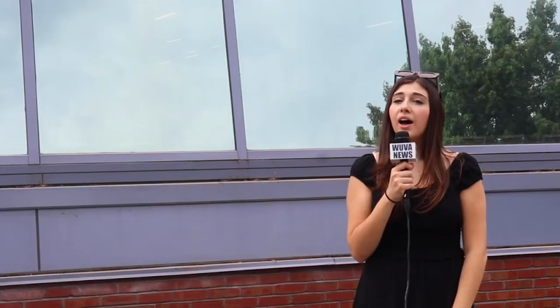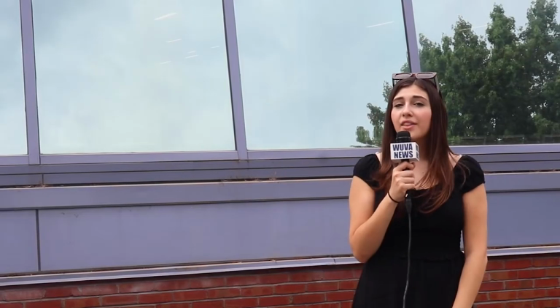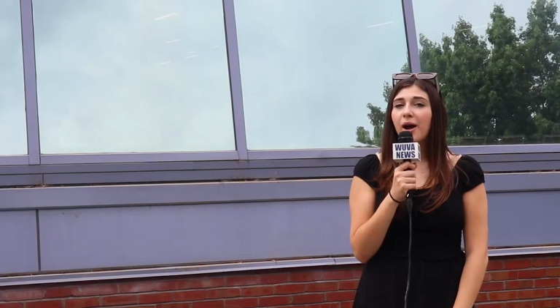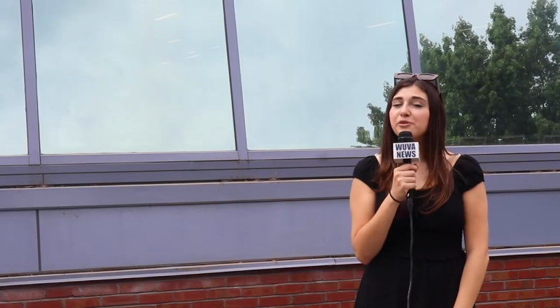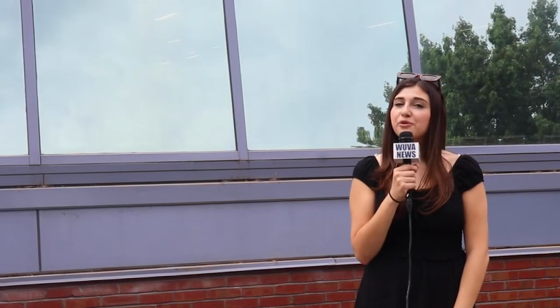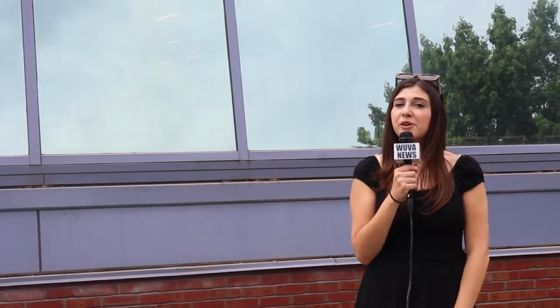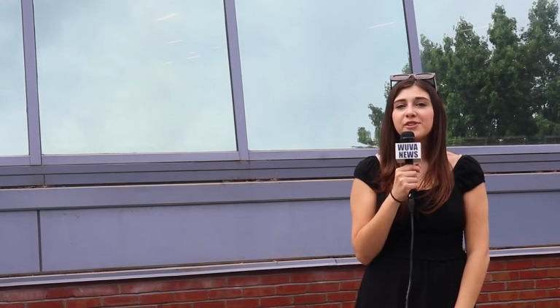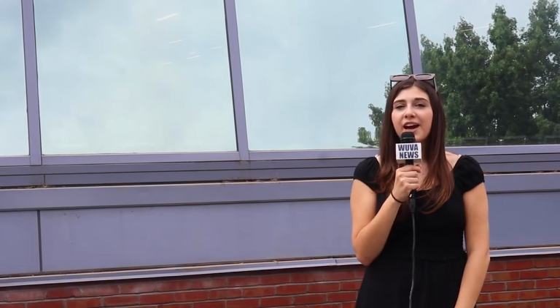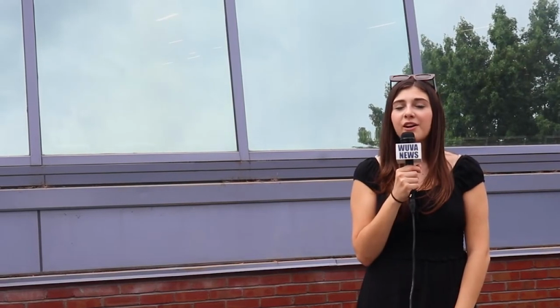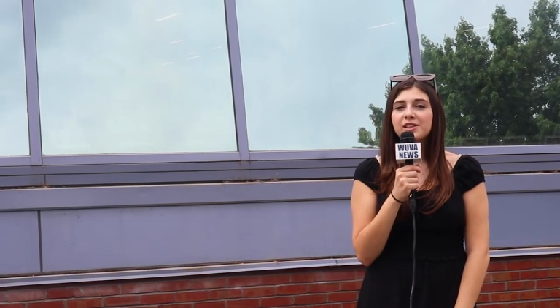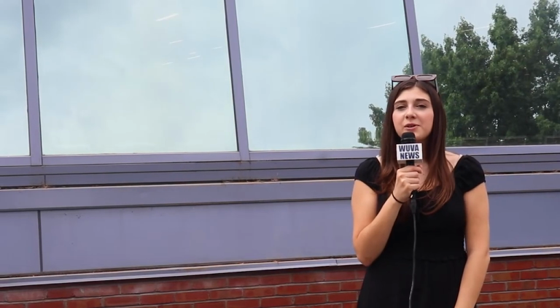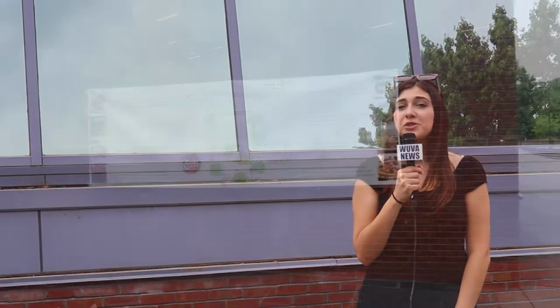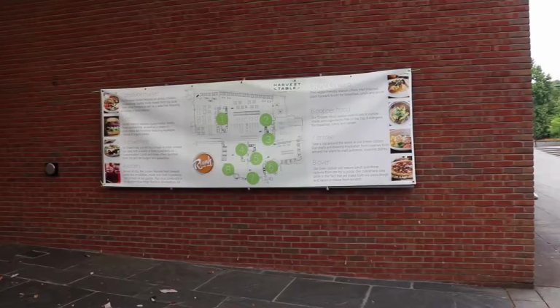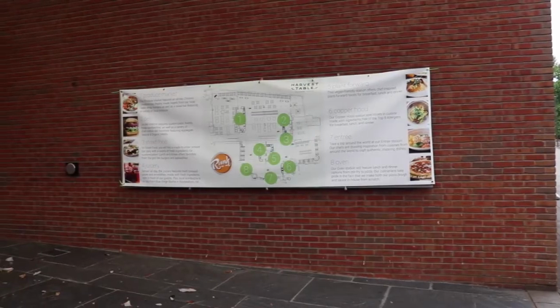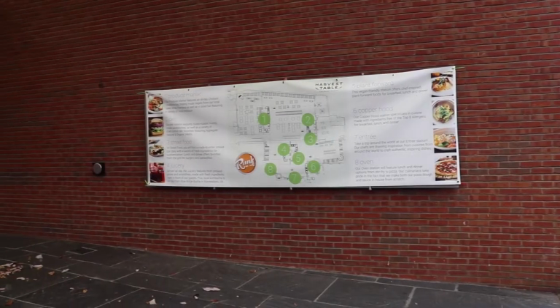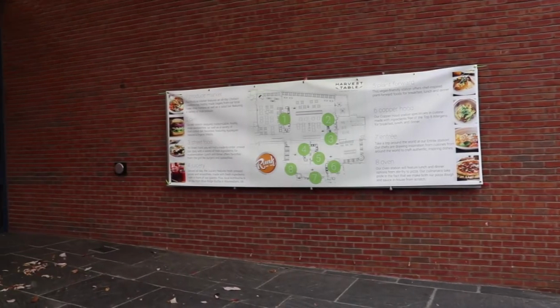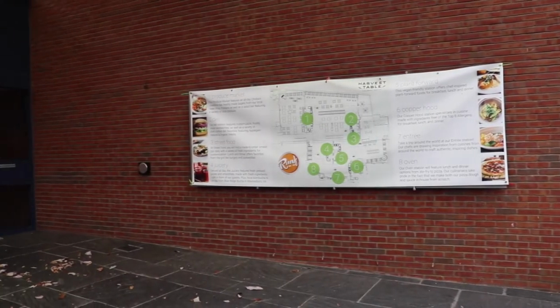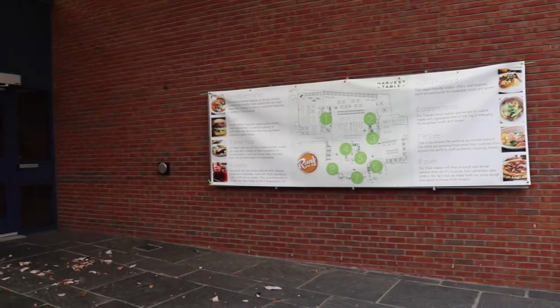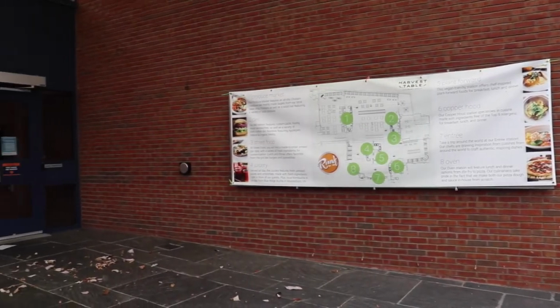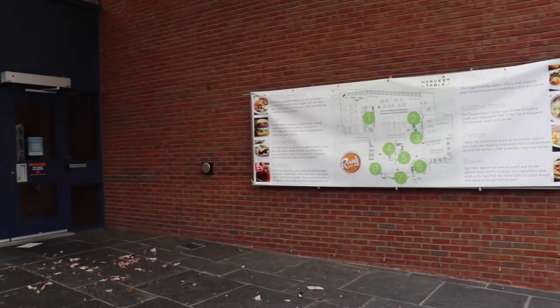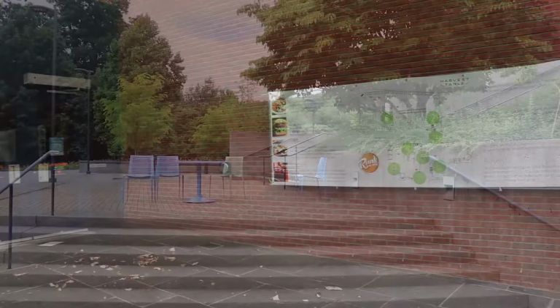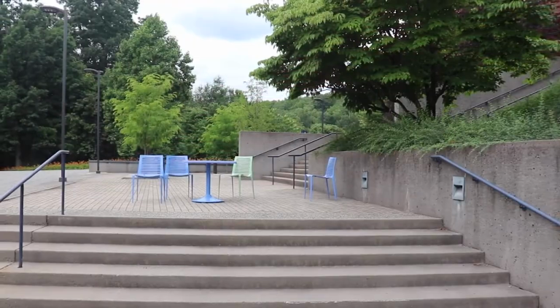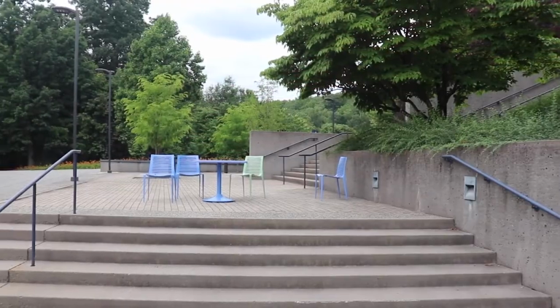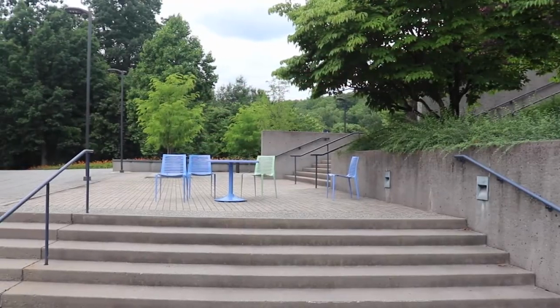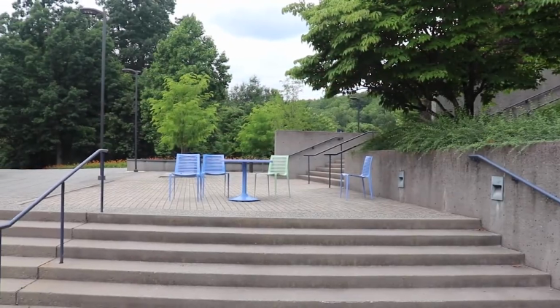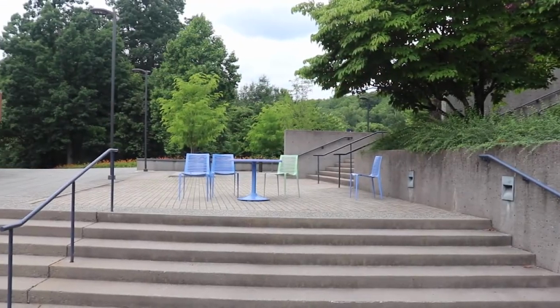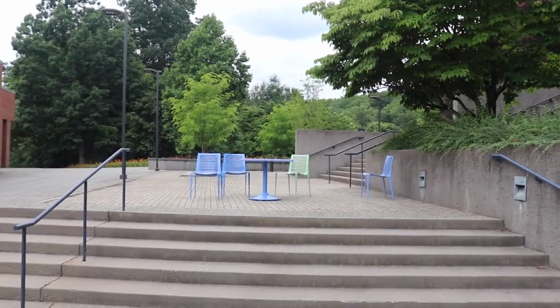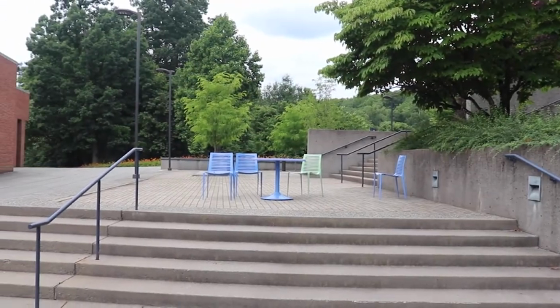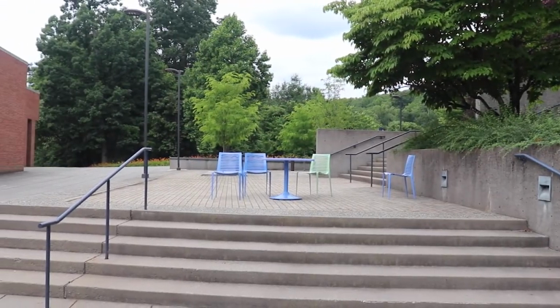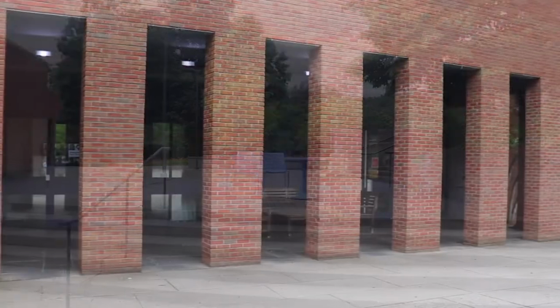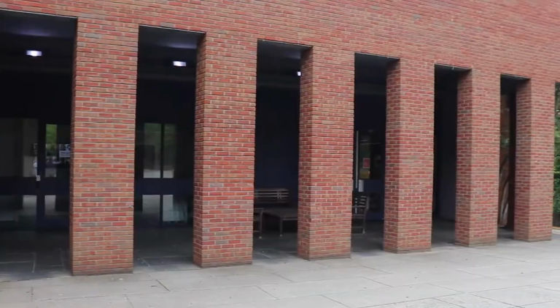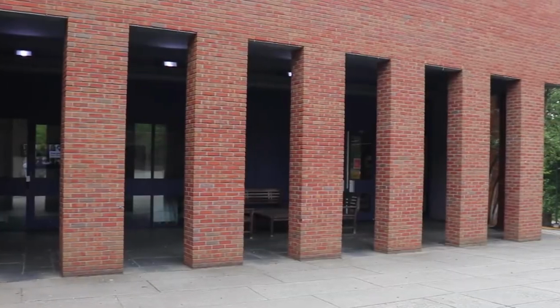Another option for food after dining halls close is Runk's Late Night Grill, which offers quesadillas, chicken fingers and fries, and burgers.